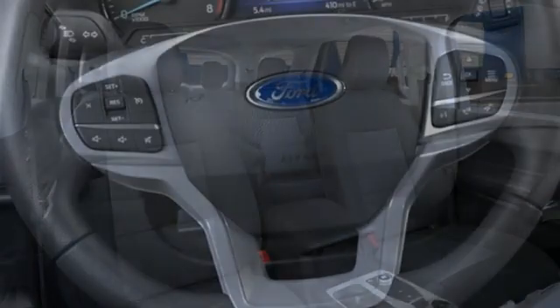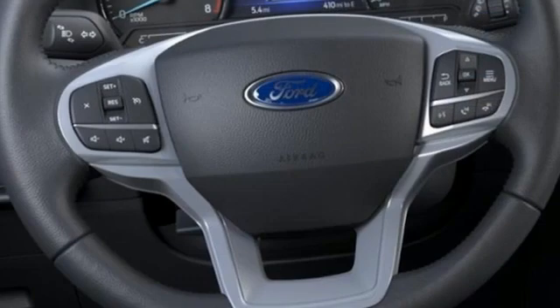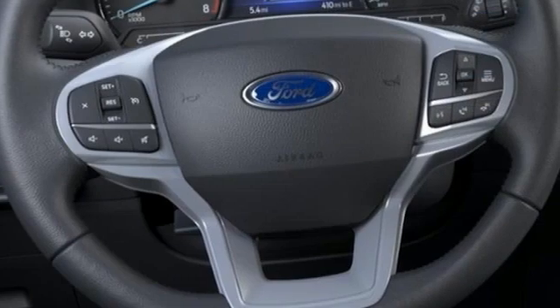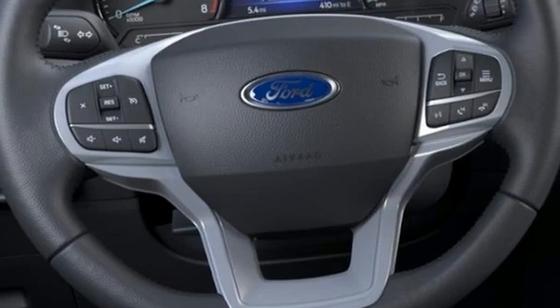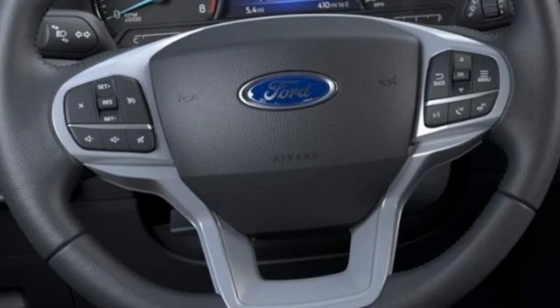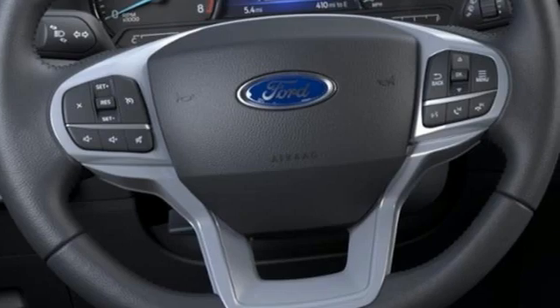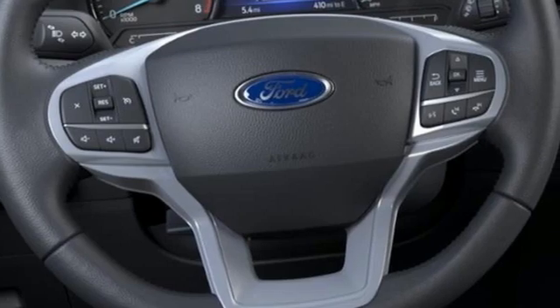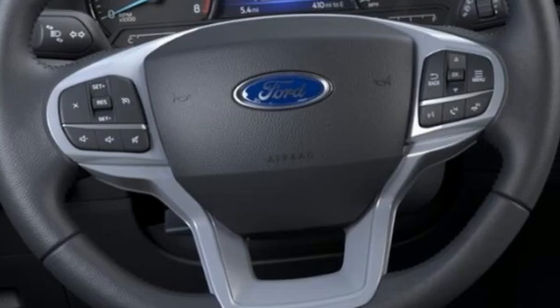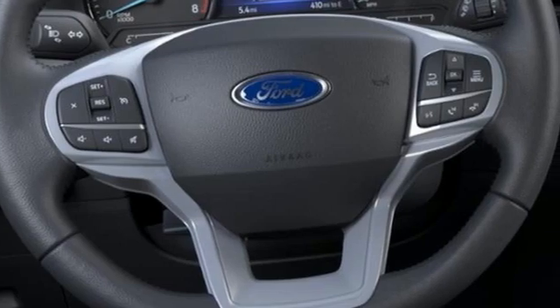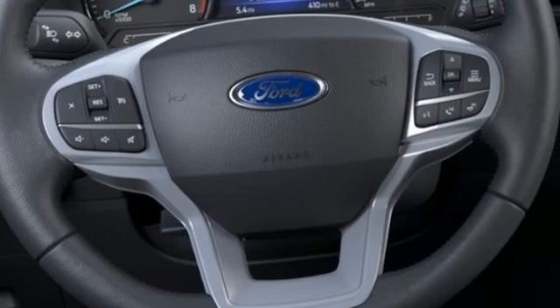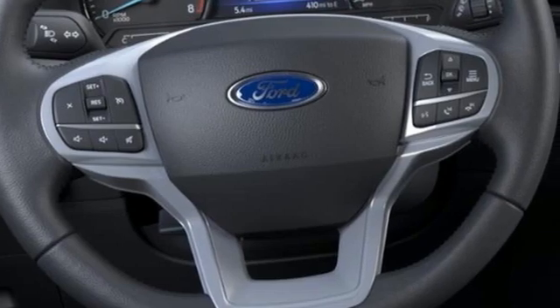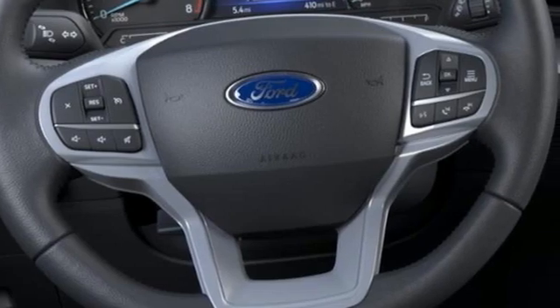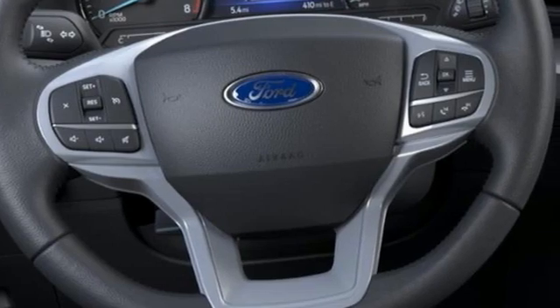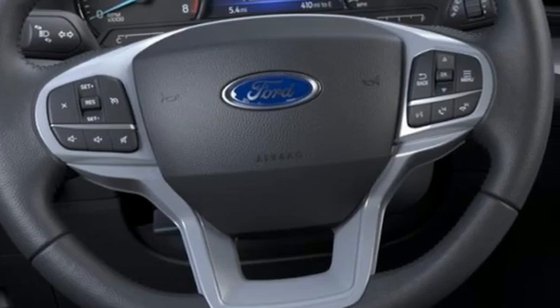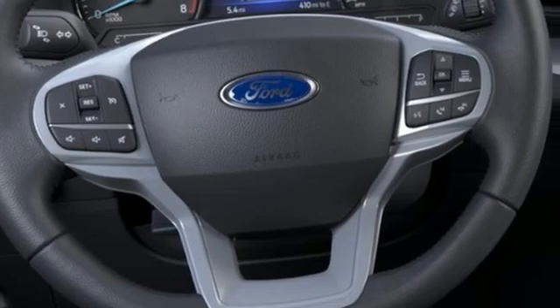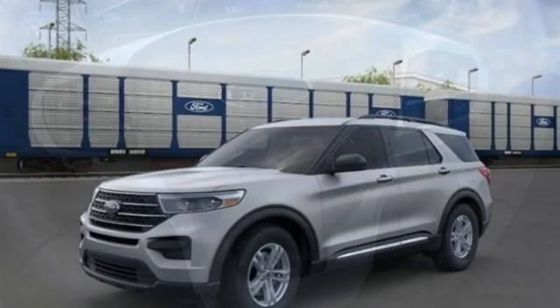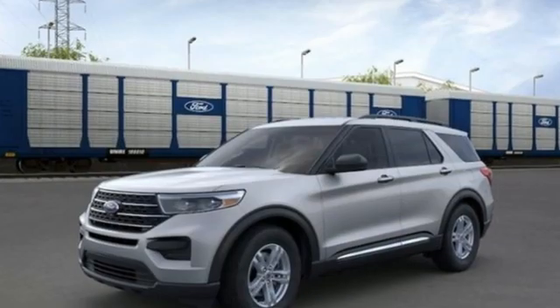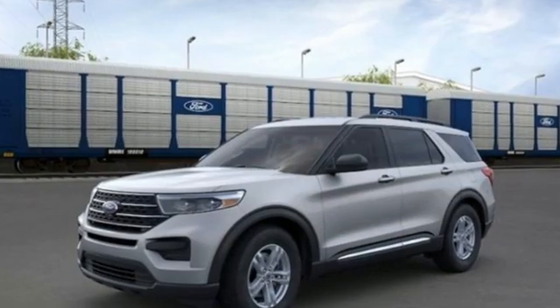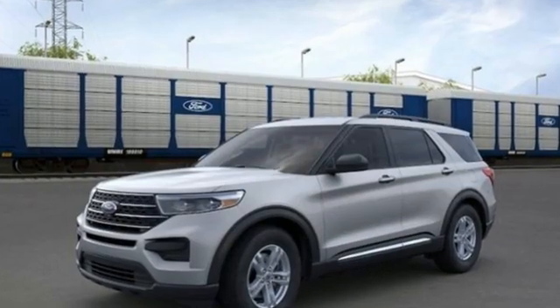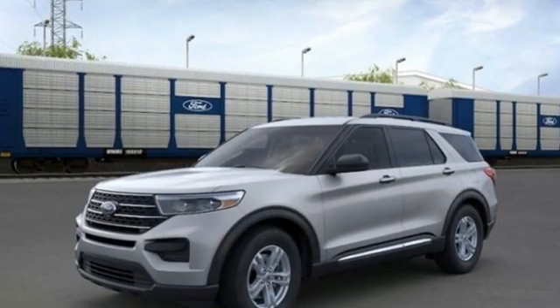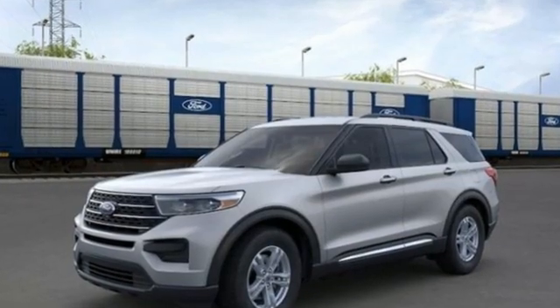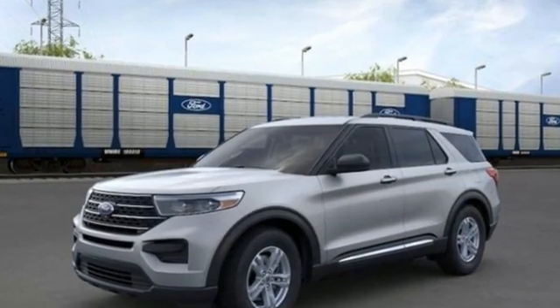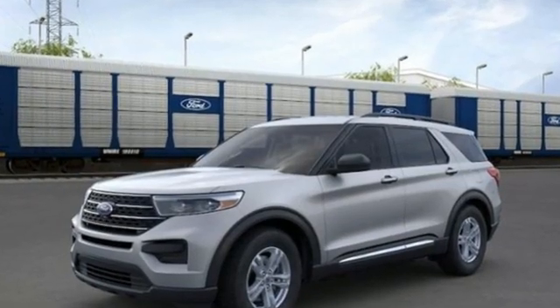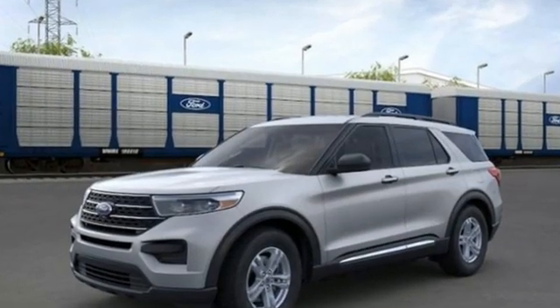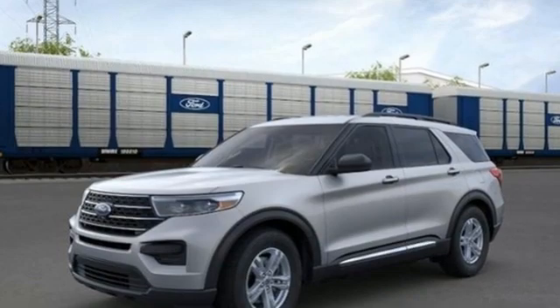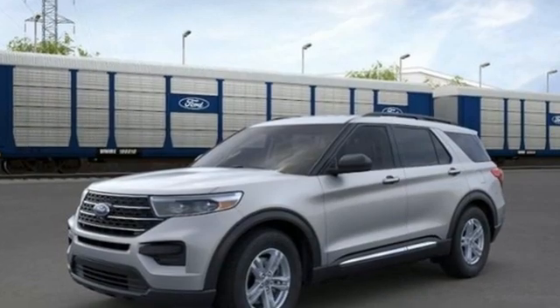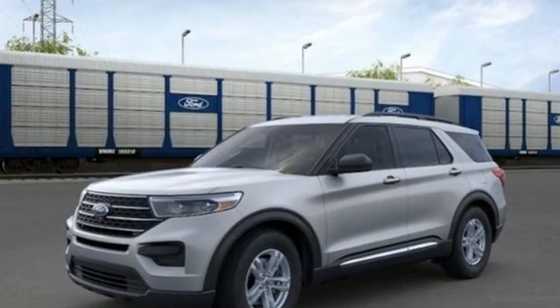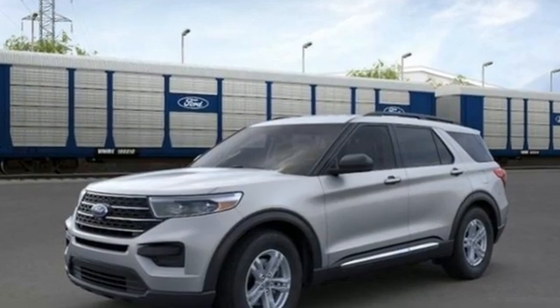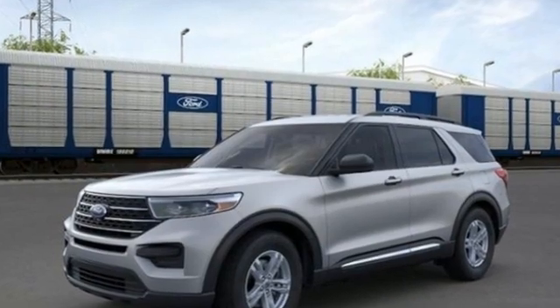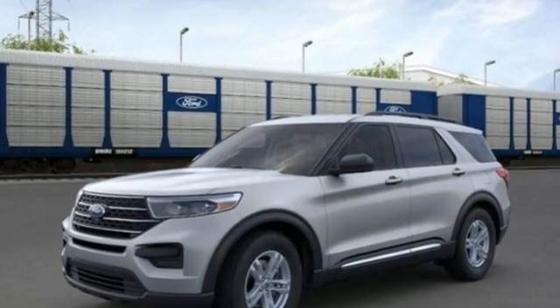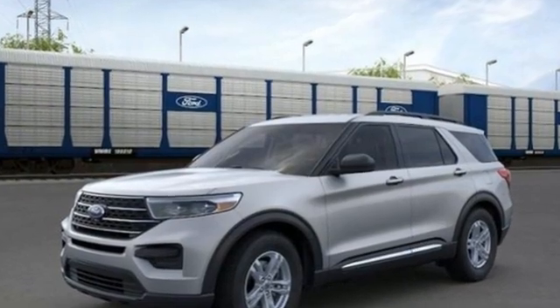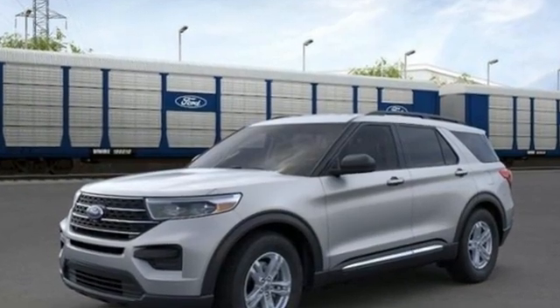Ford is America's best-selling vehicle brand. If you've been waiting for the perfect time for a test drive, the time is now. Experience it today.